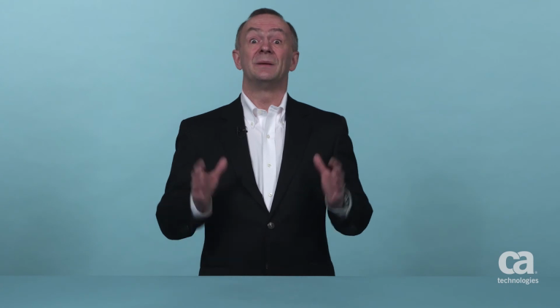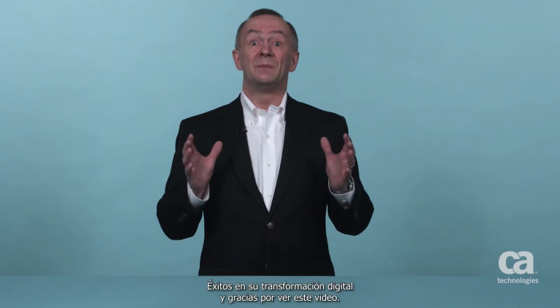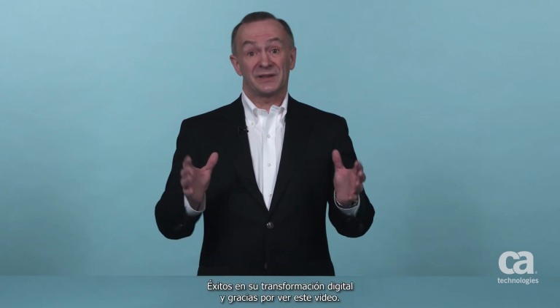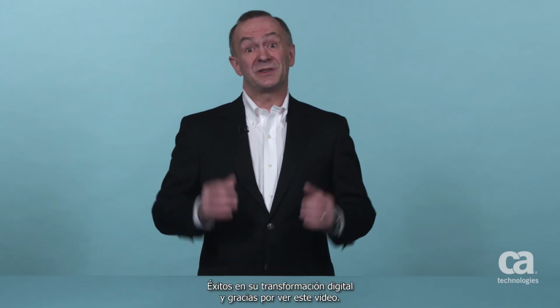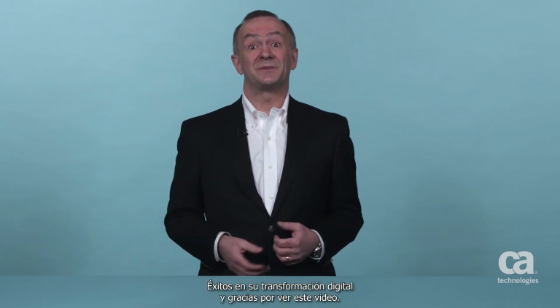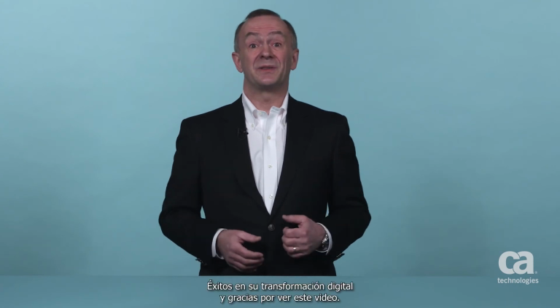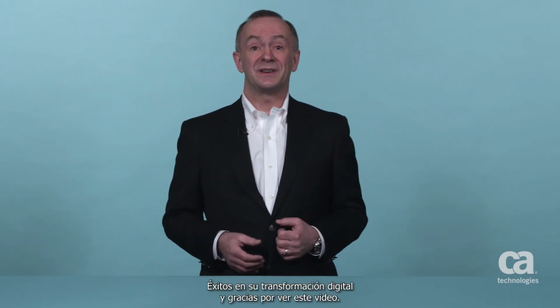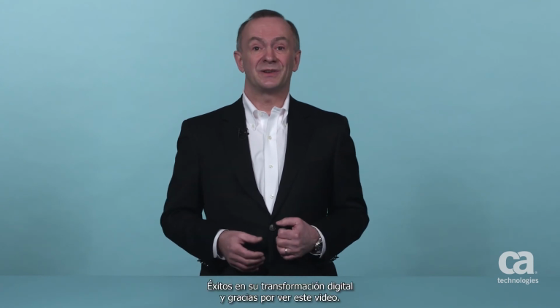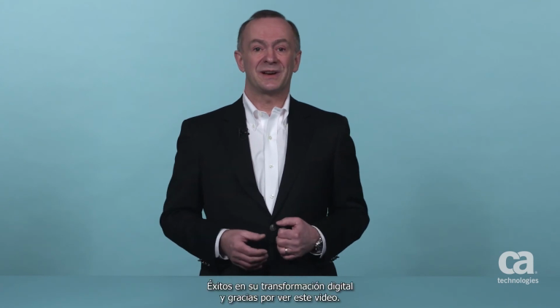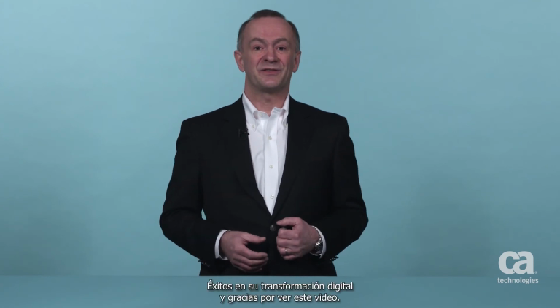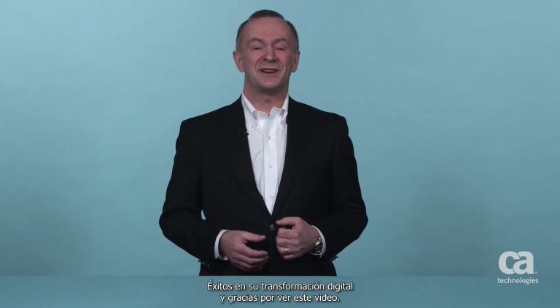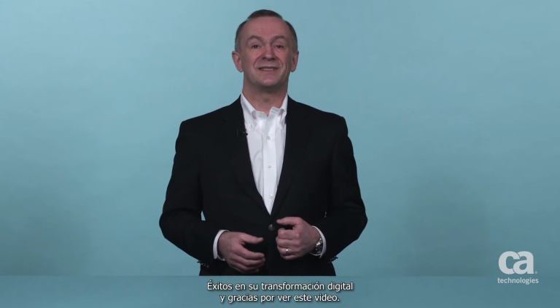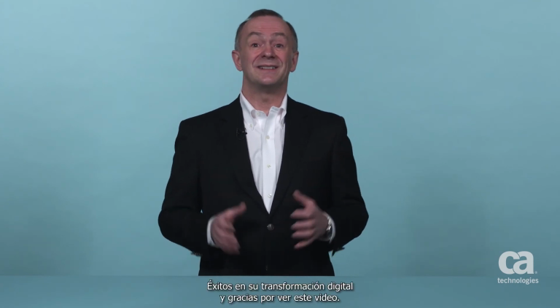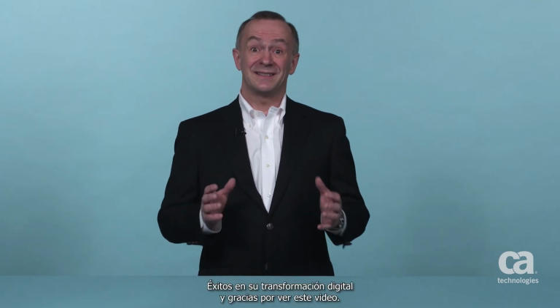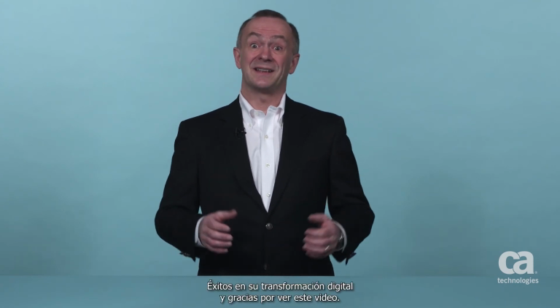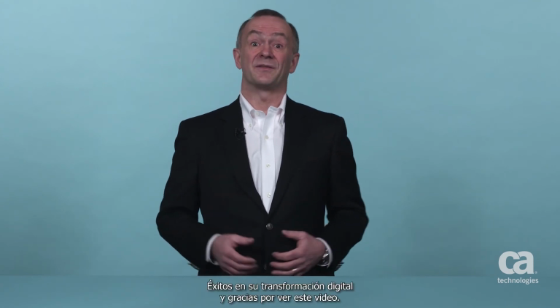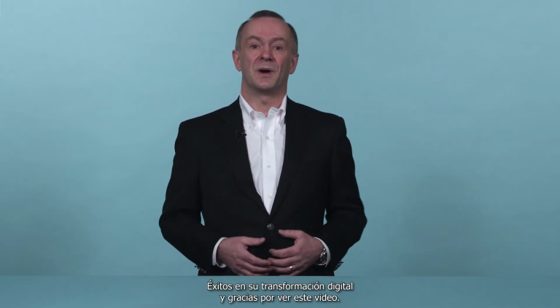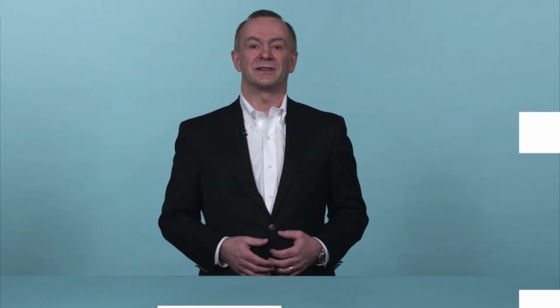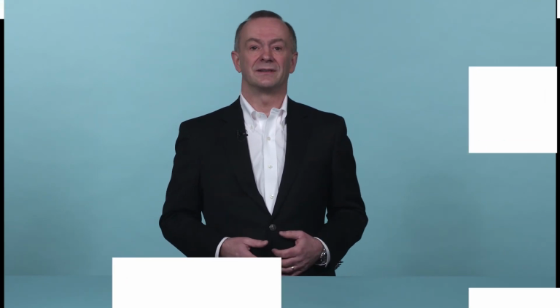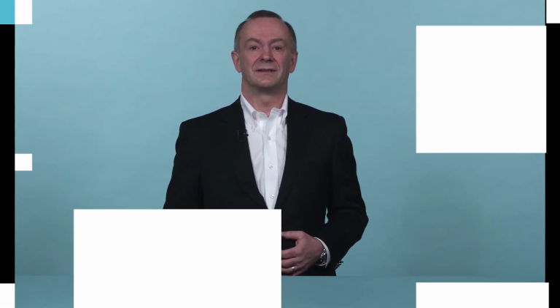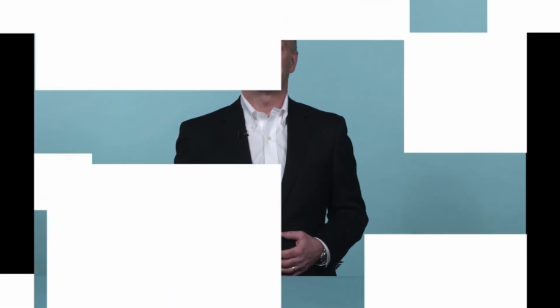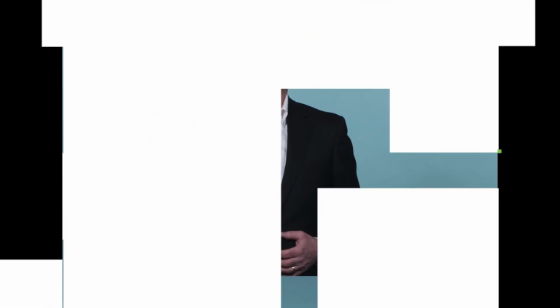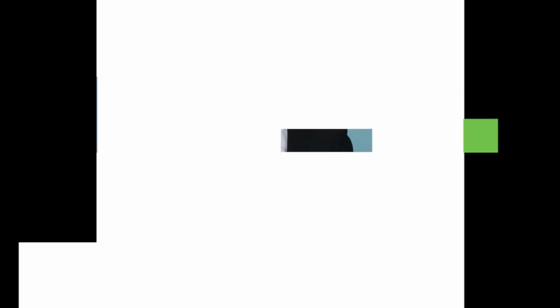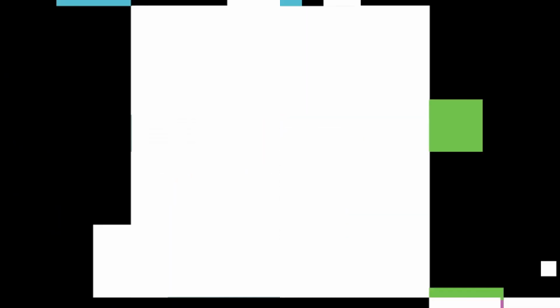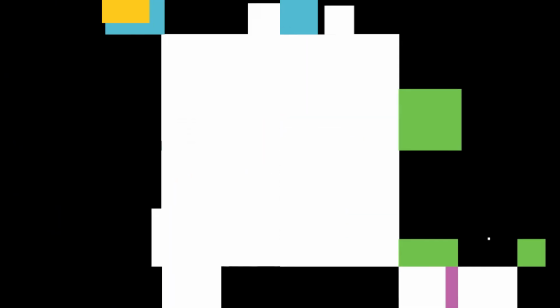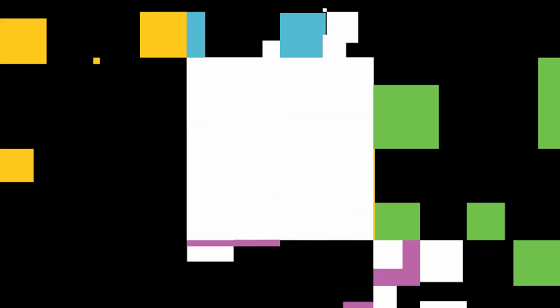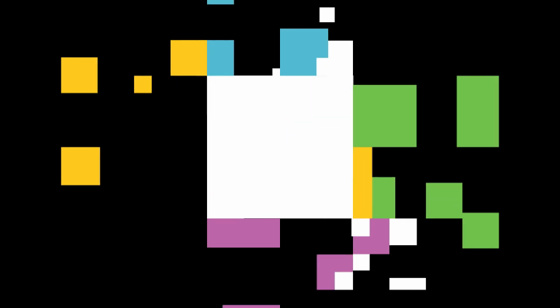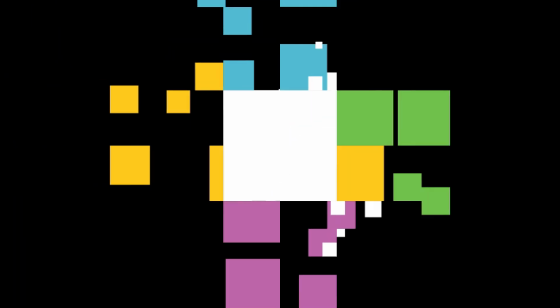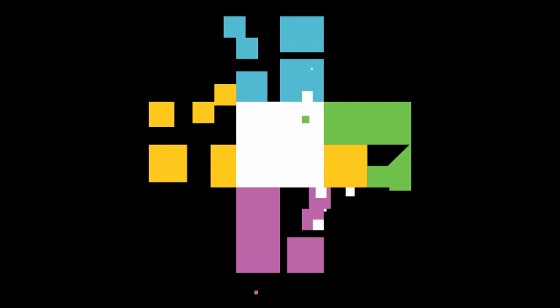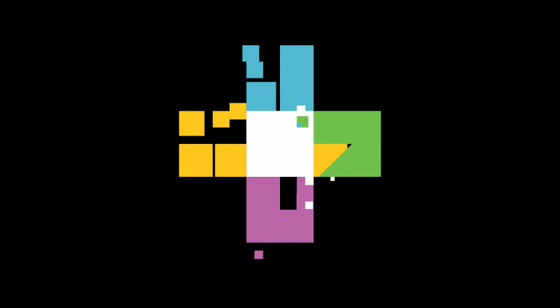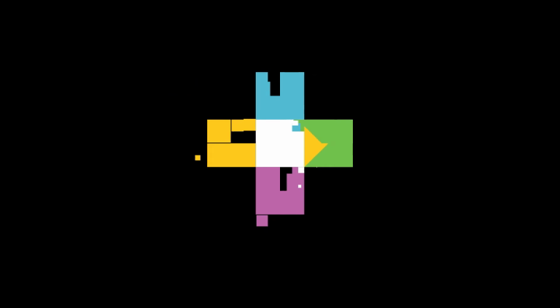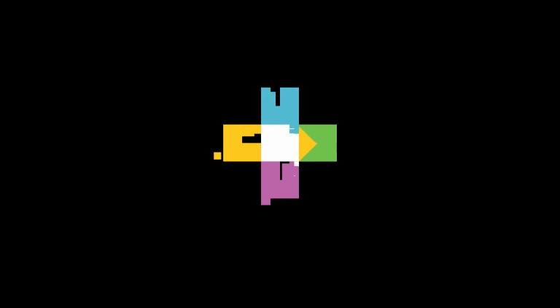Best wishes with your digital transformation and thank you for watching.